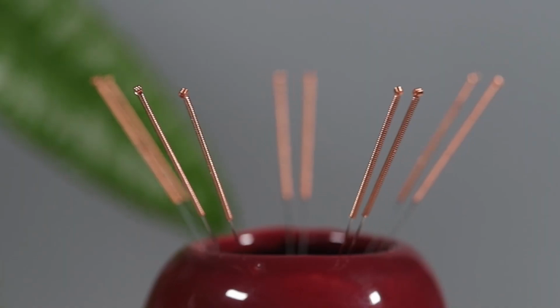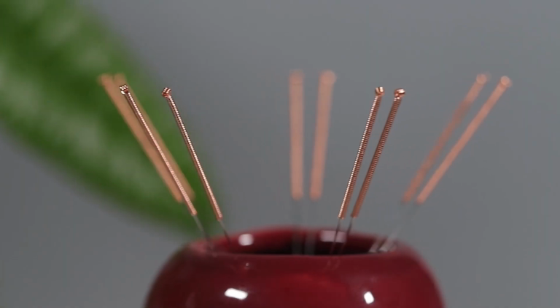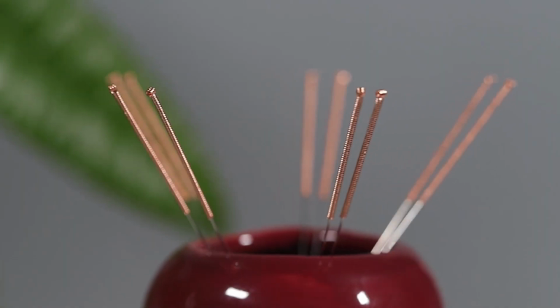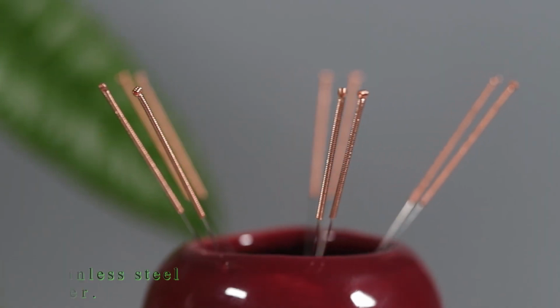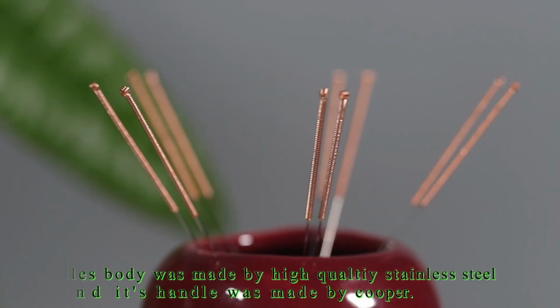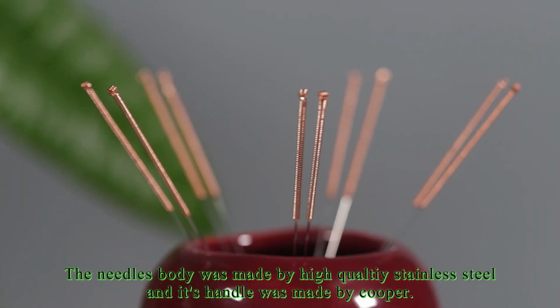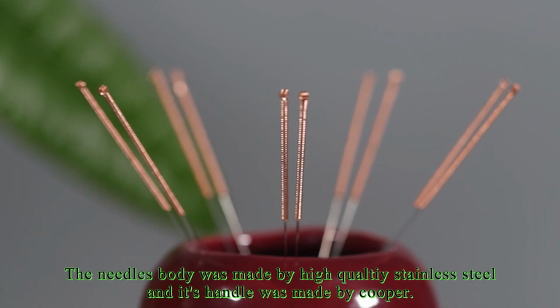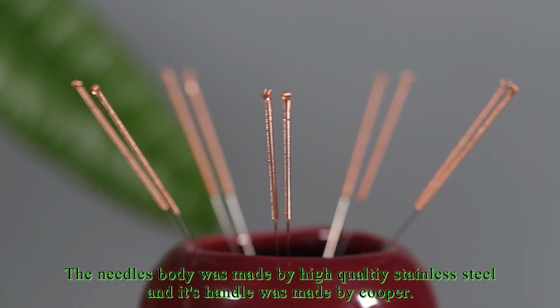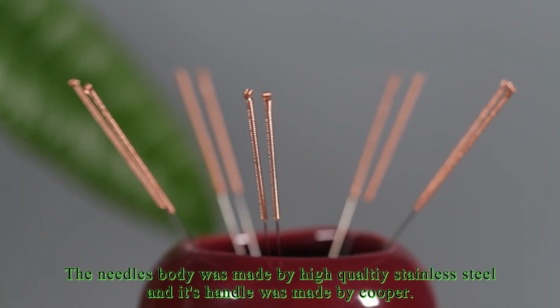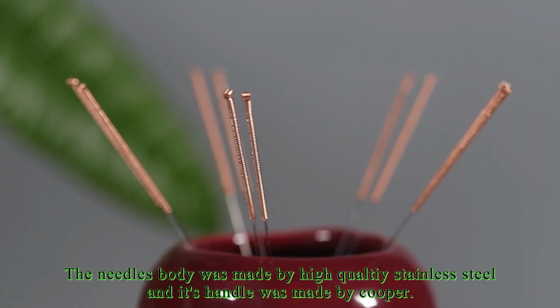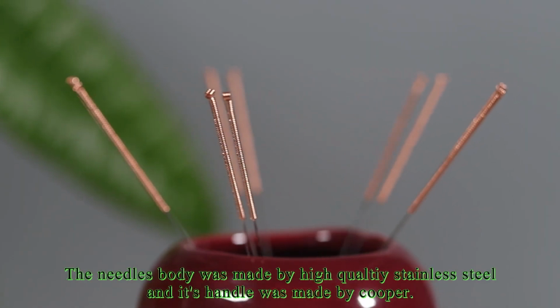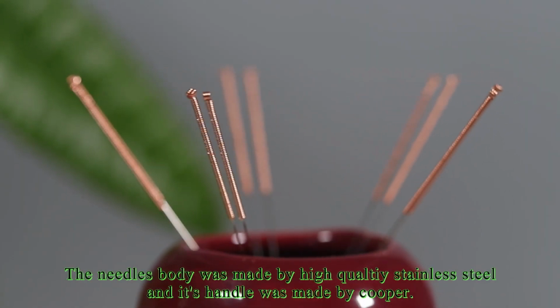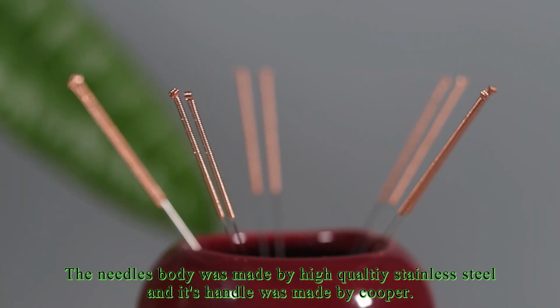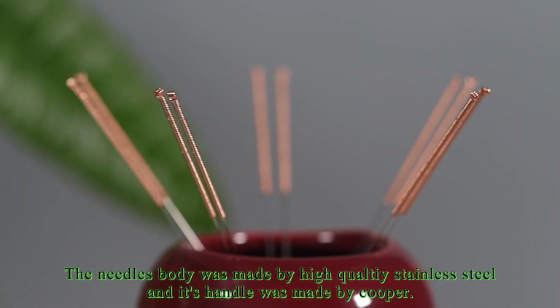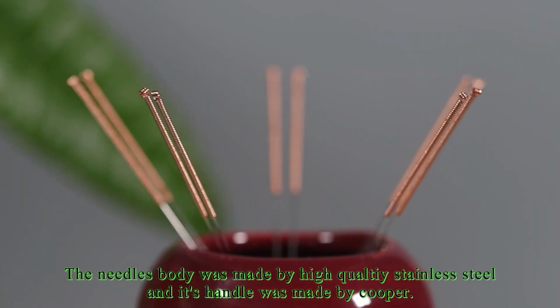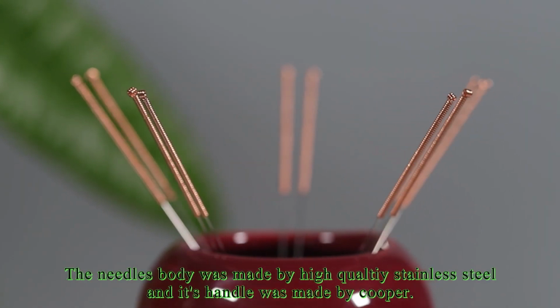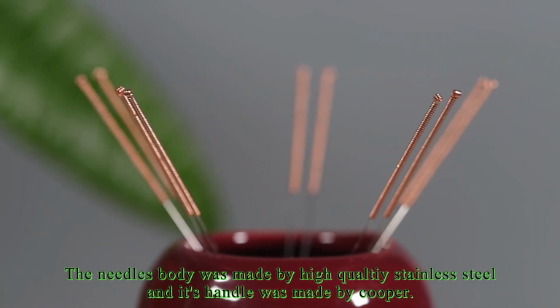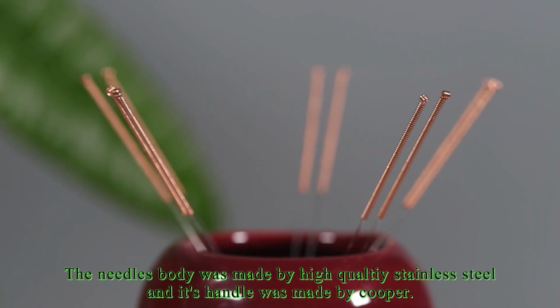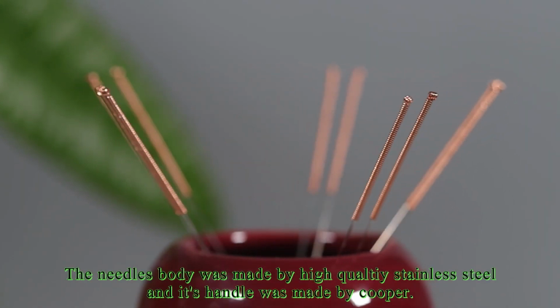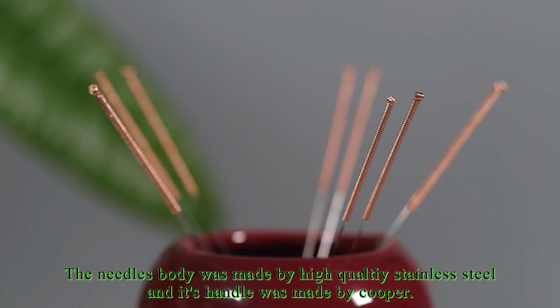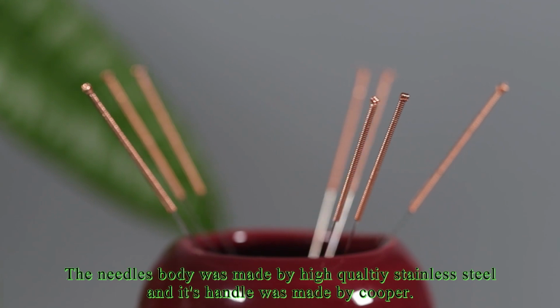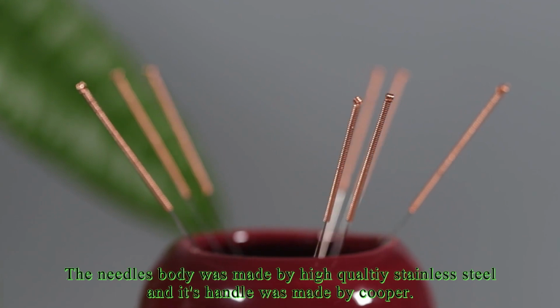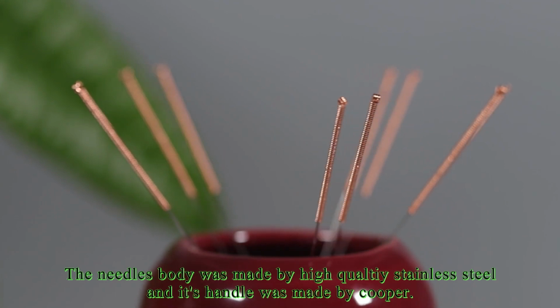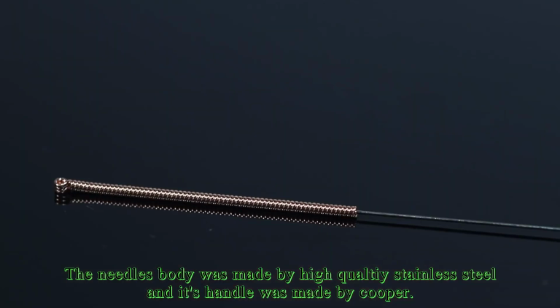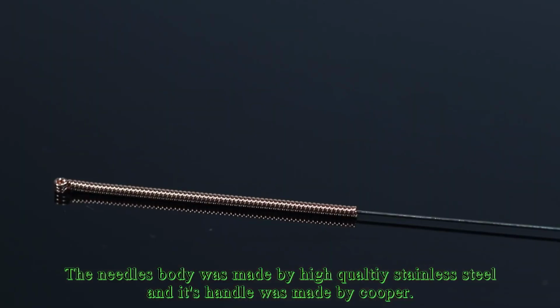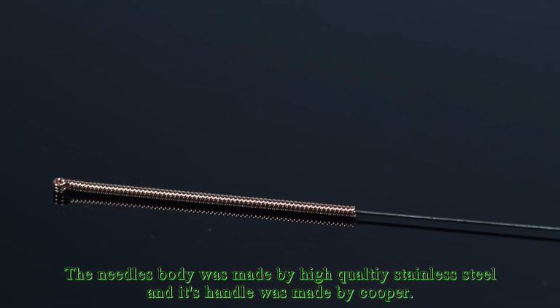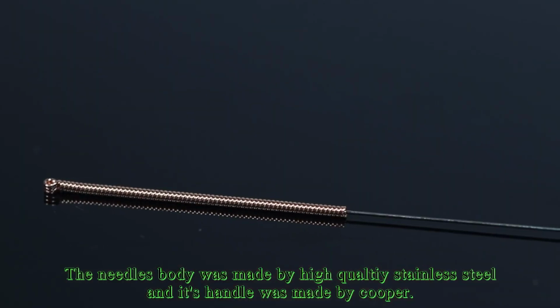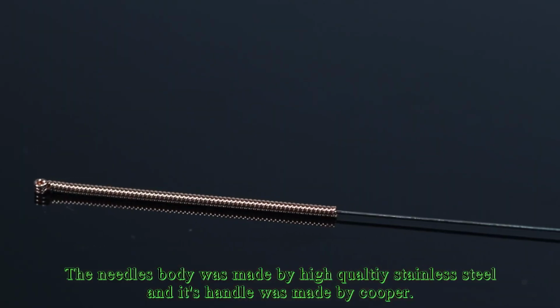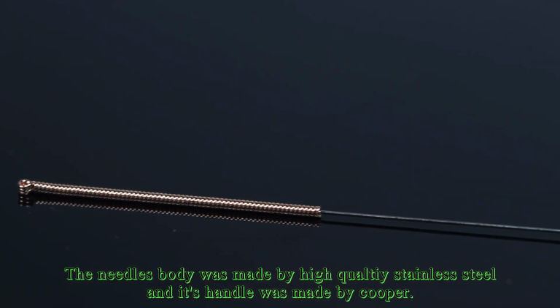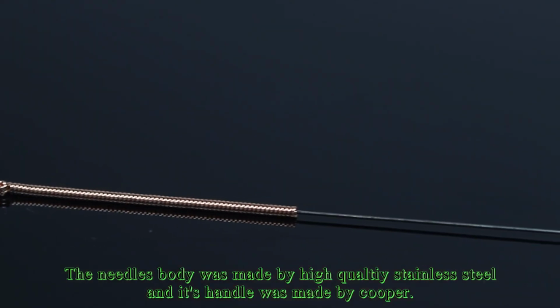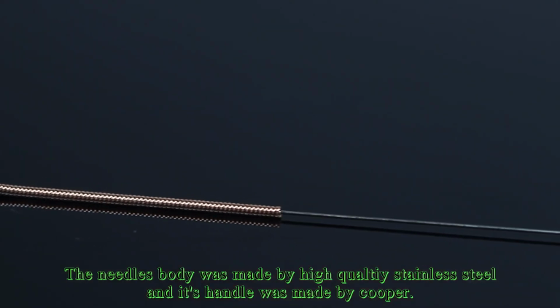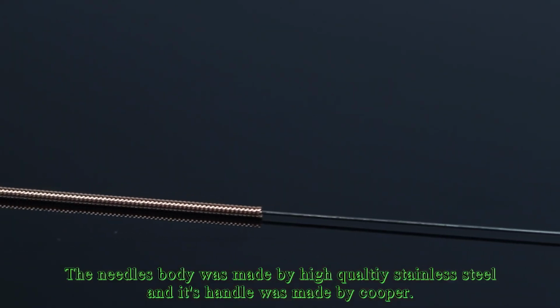The needle's body is made of high-quality stainless steel, and its handle is made of copper.